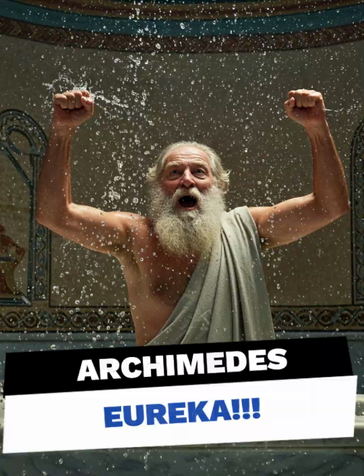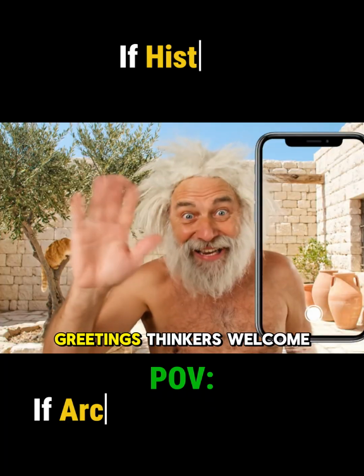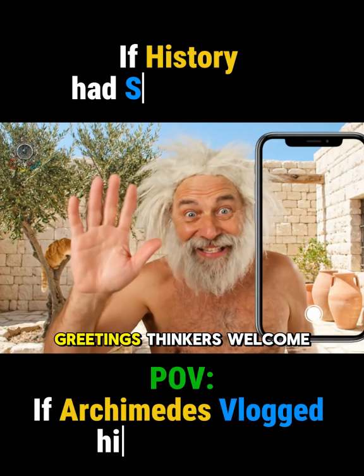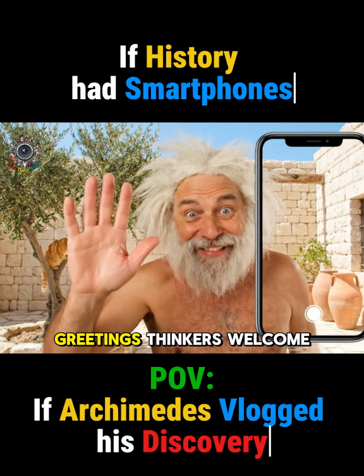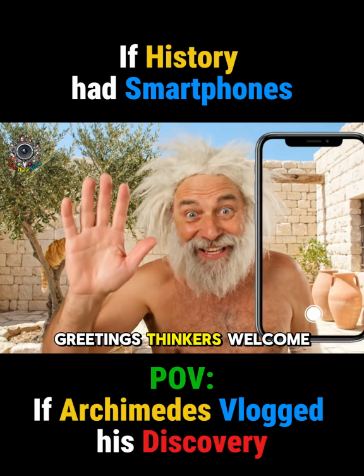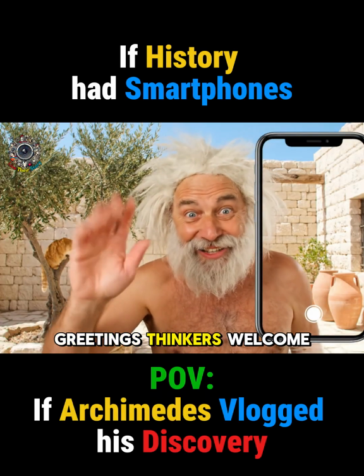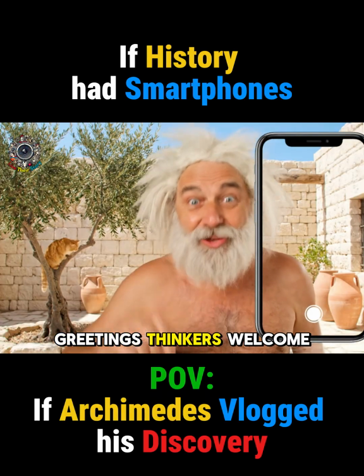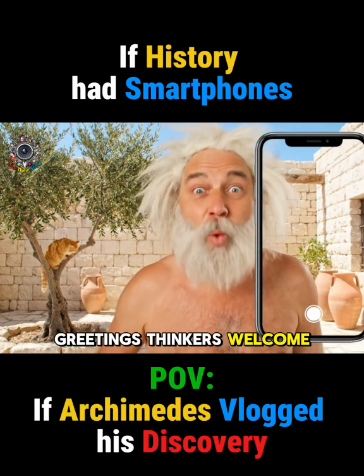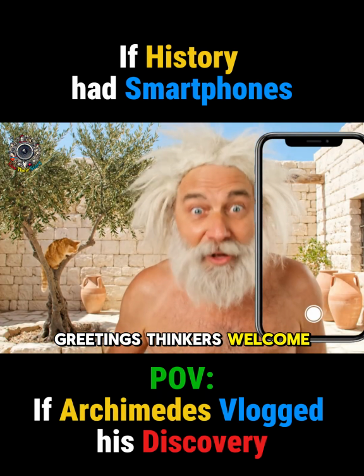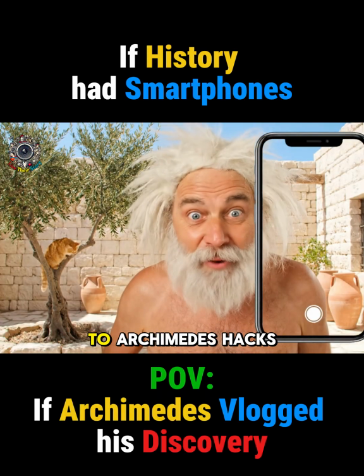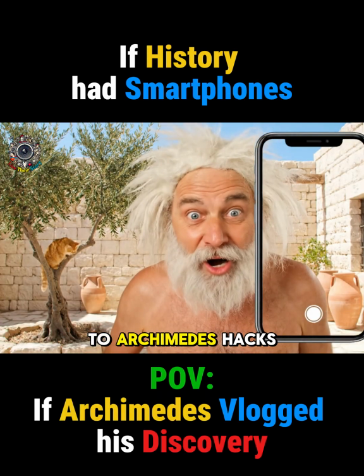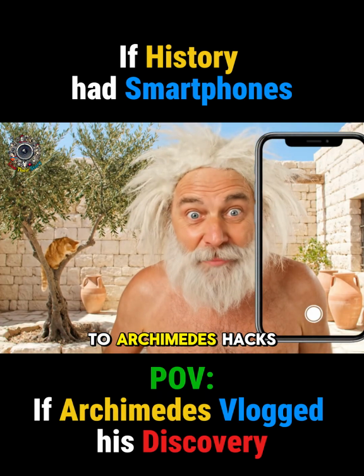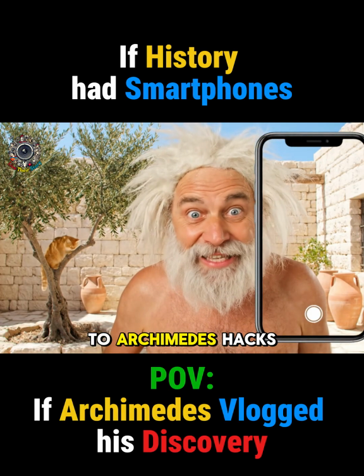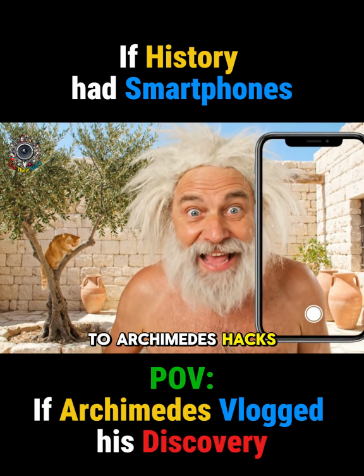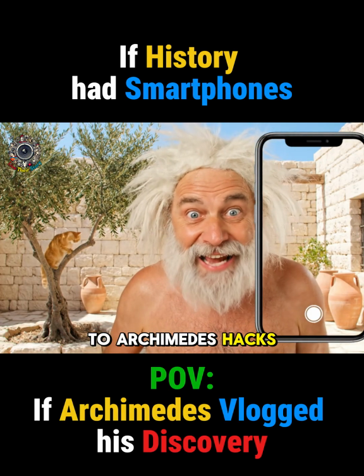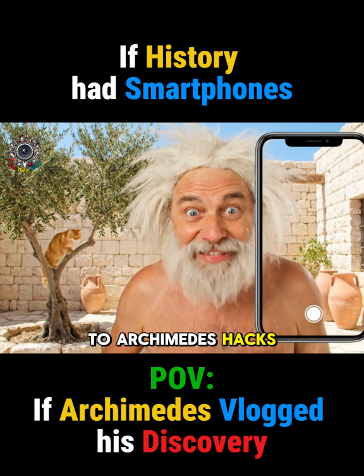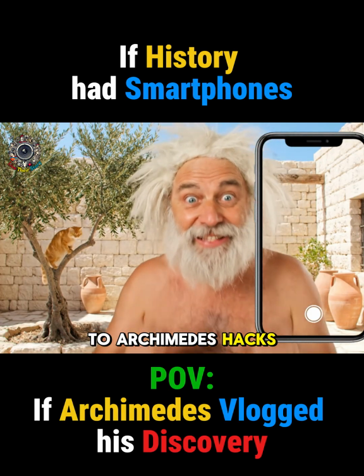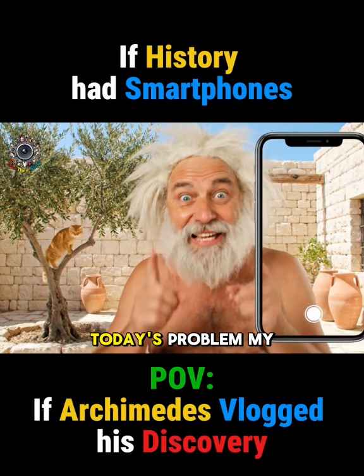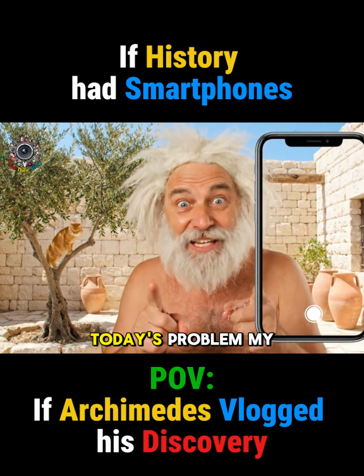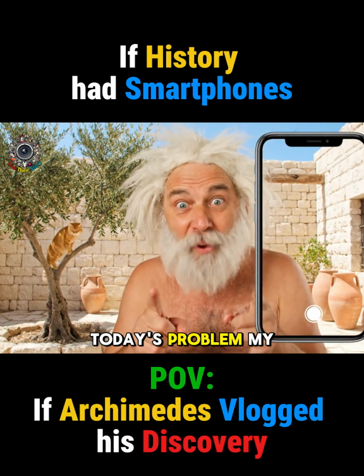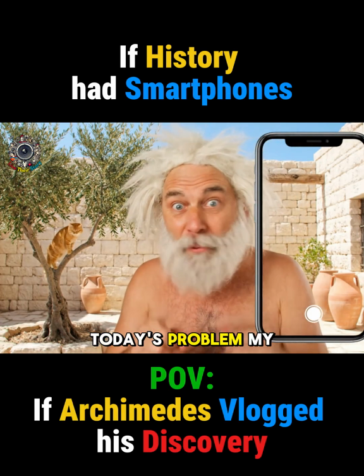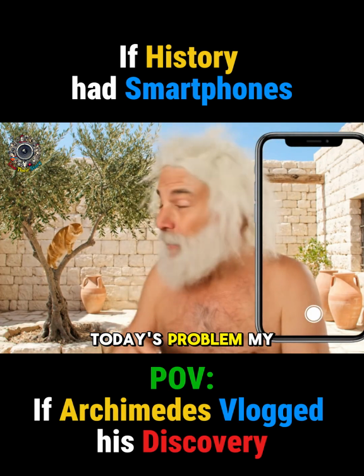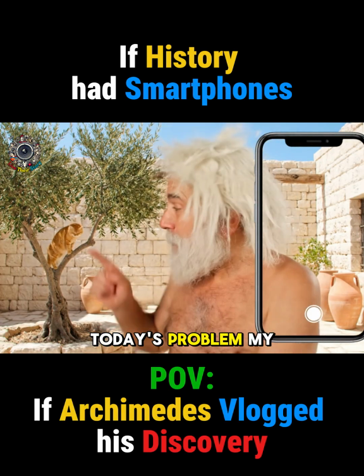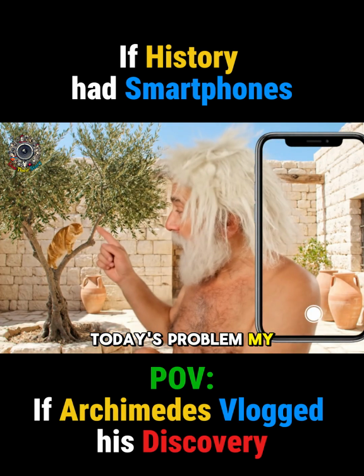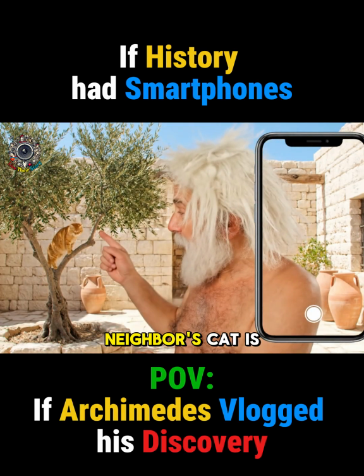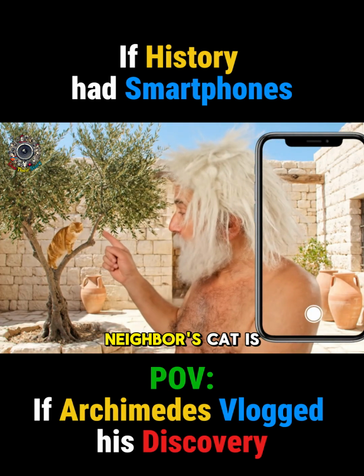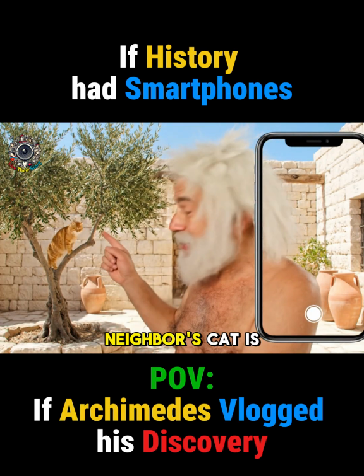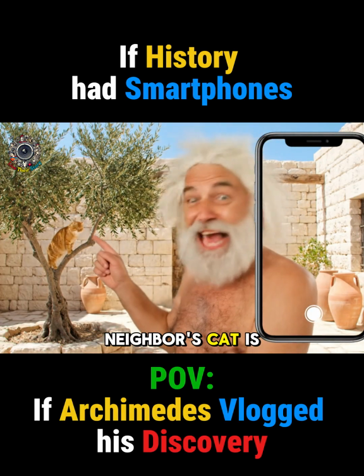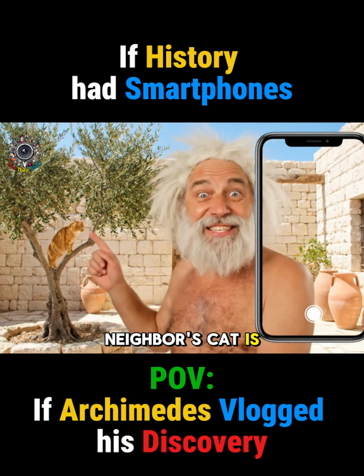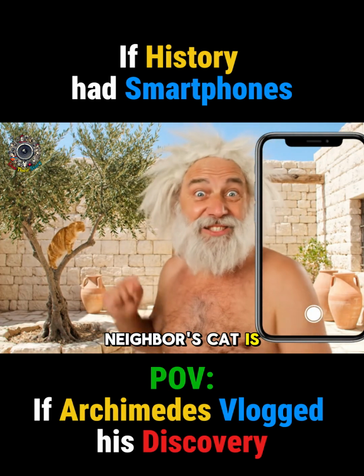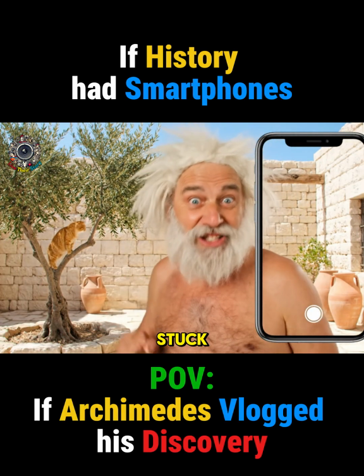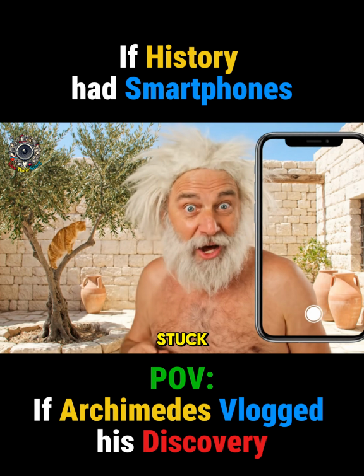Greetings, thinkers. Welcome to Archimedes Hacks. Today's problem: my neighbor's cat is stuck.